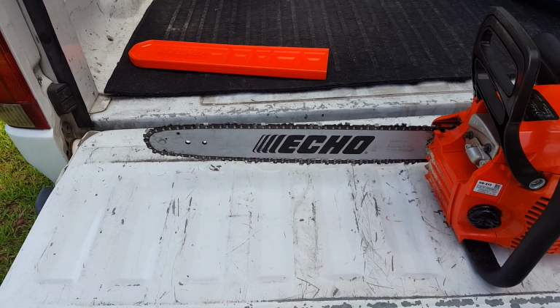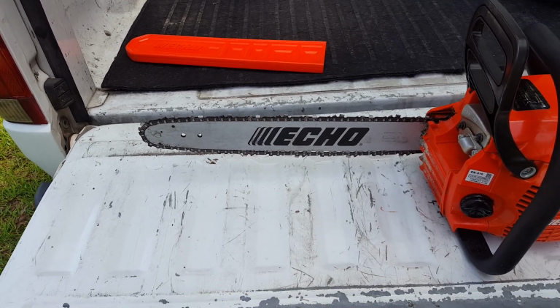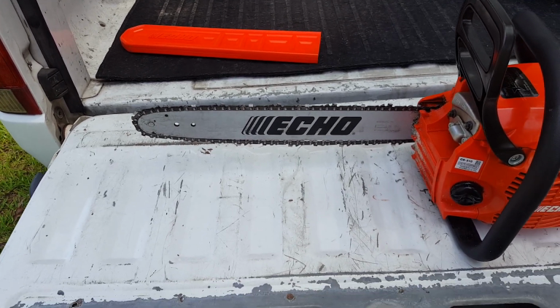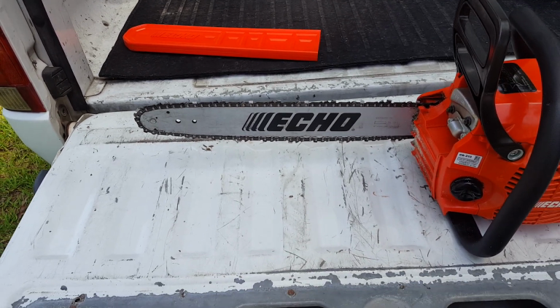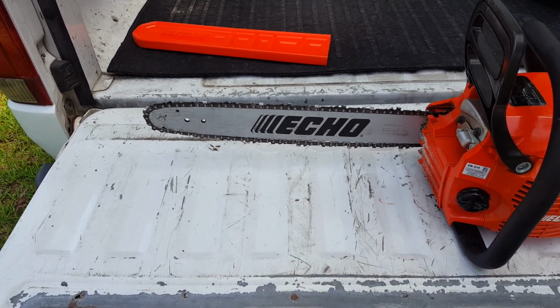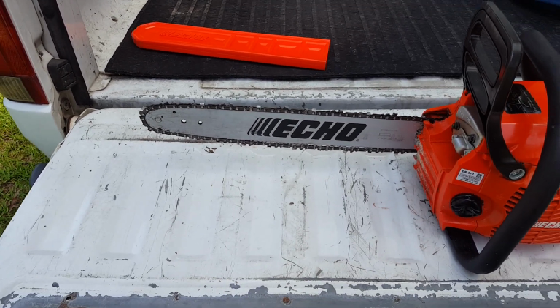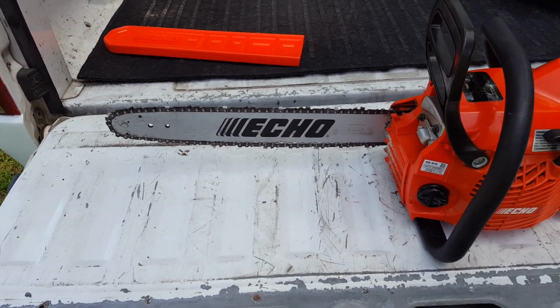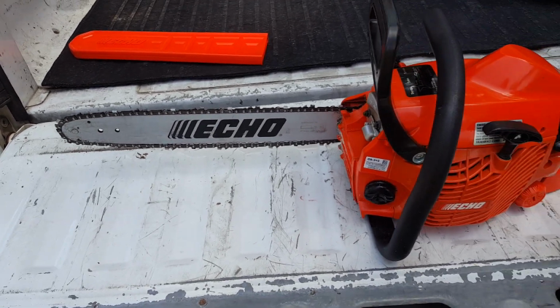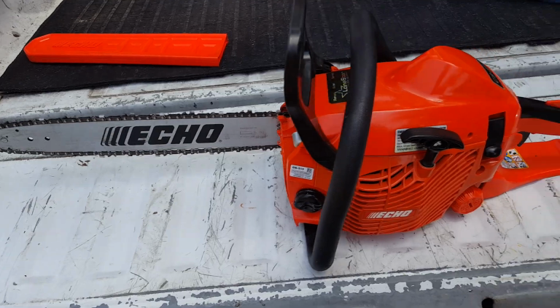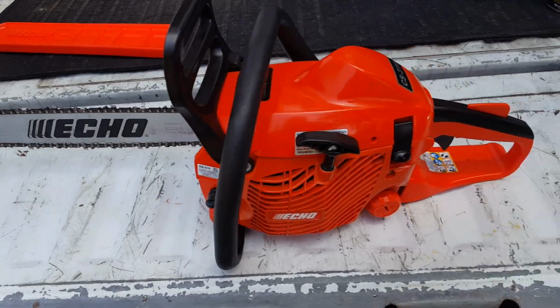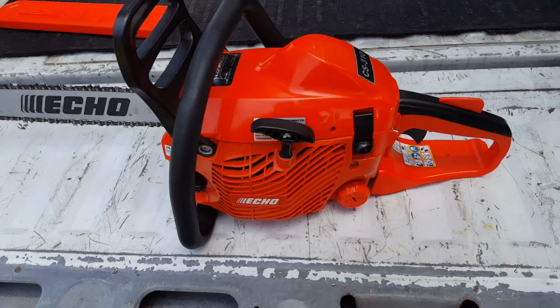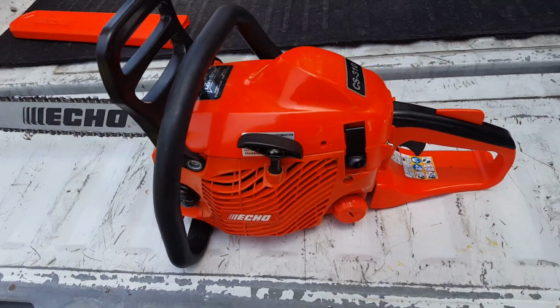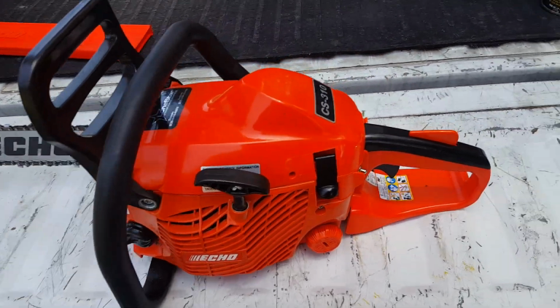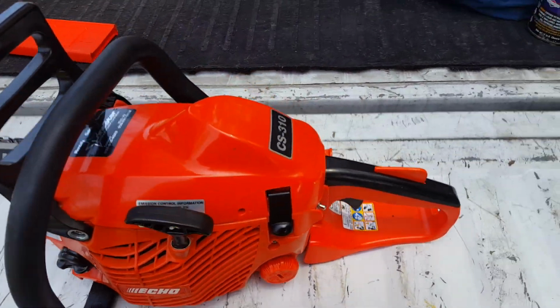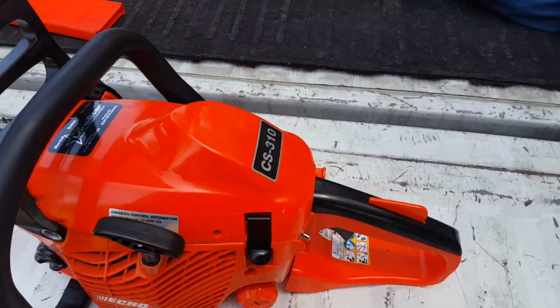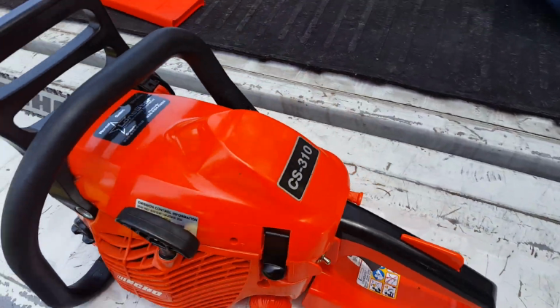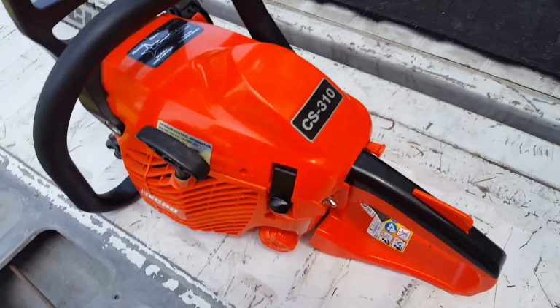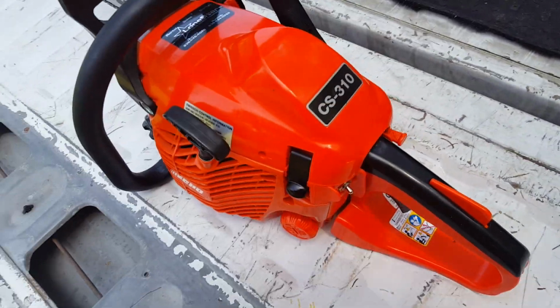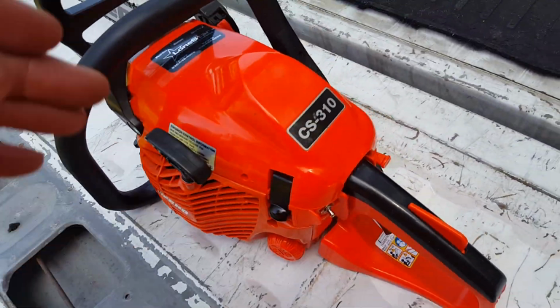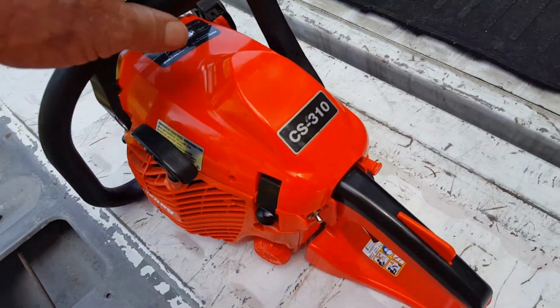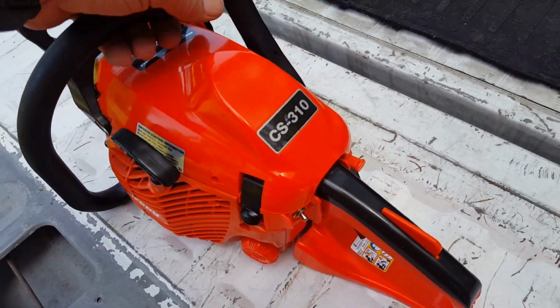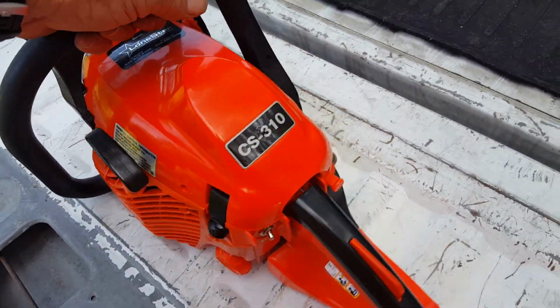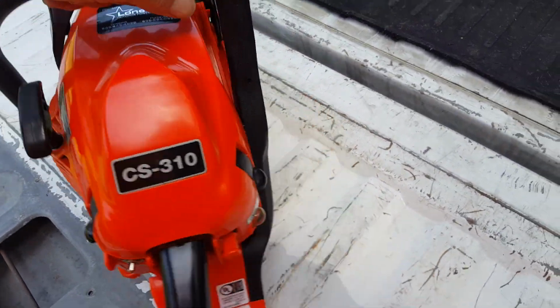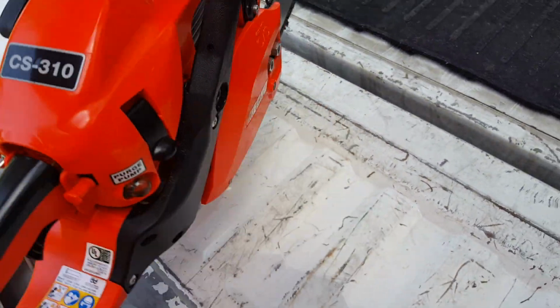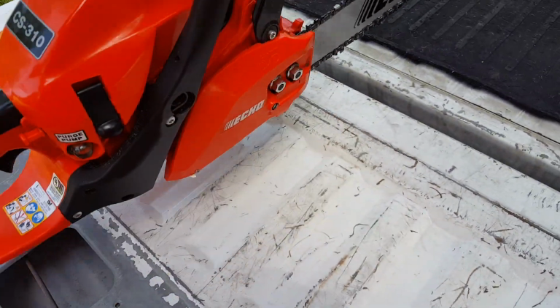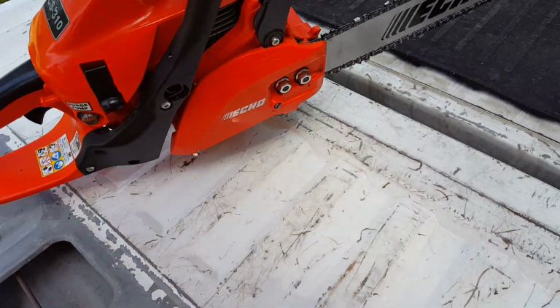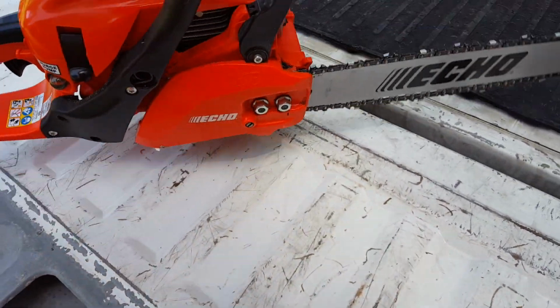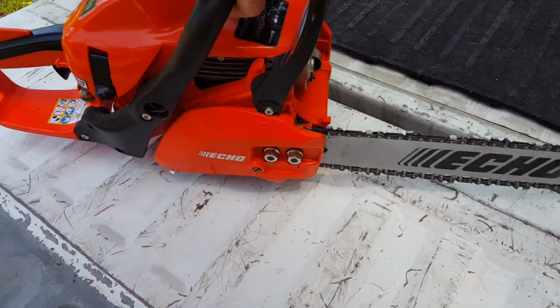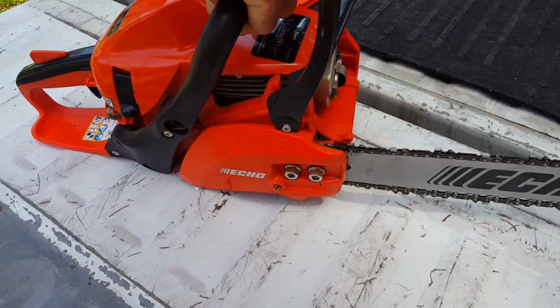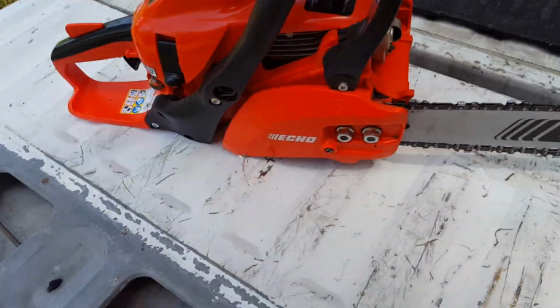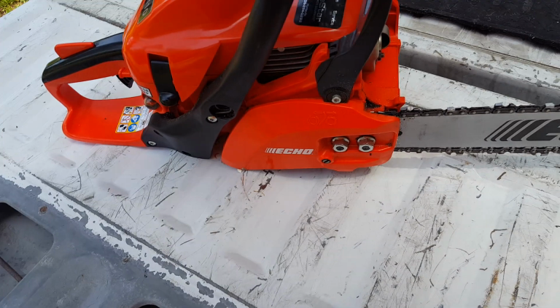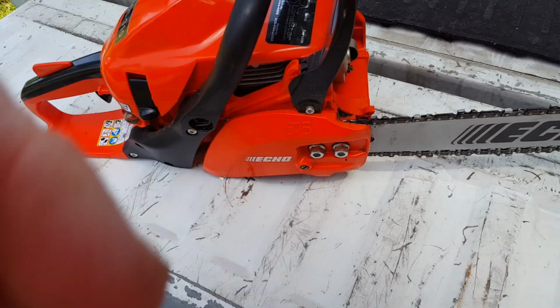I want one a little bit longer. It's a good looking saw, ergonomic. It's light. It's got plenty of power on it.